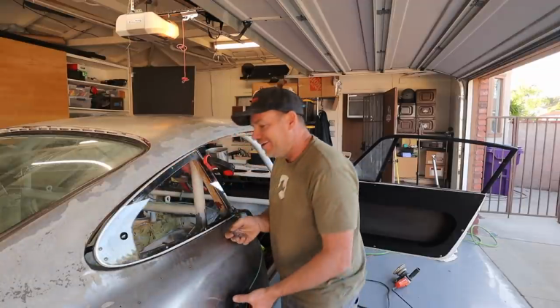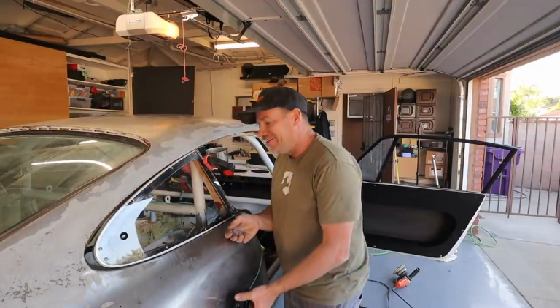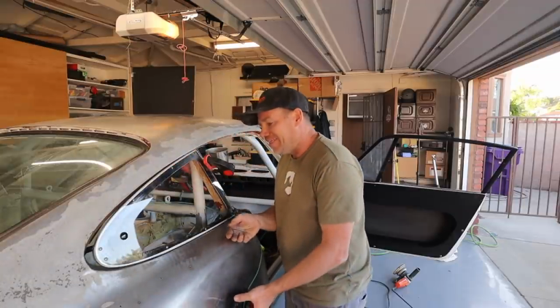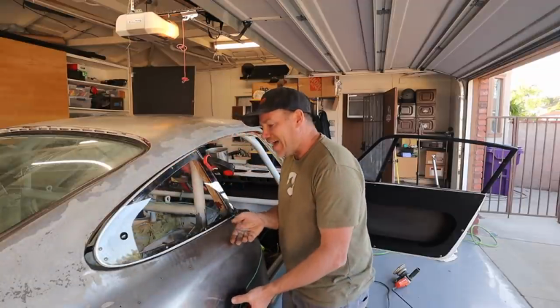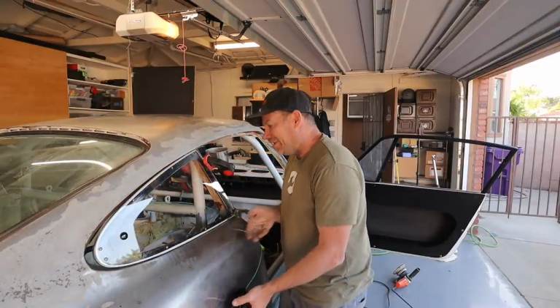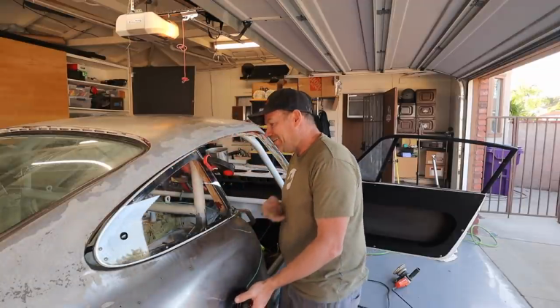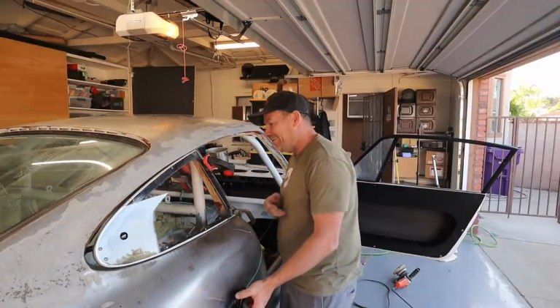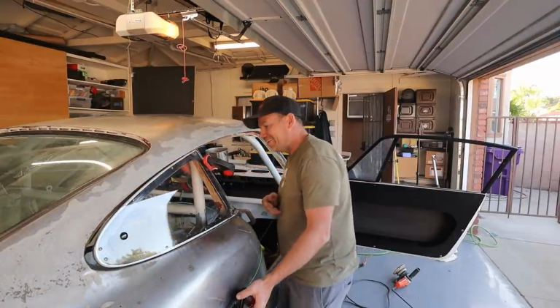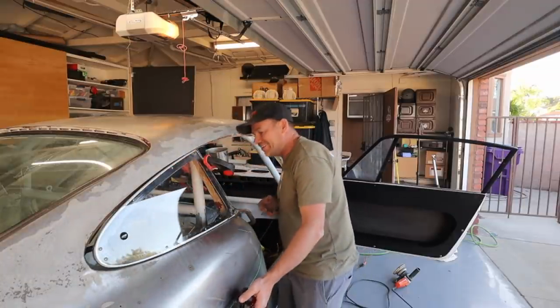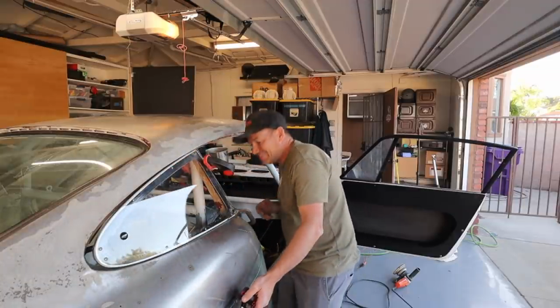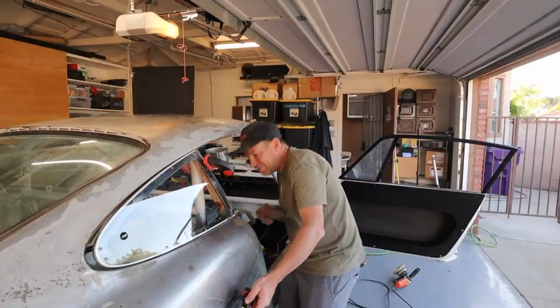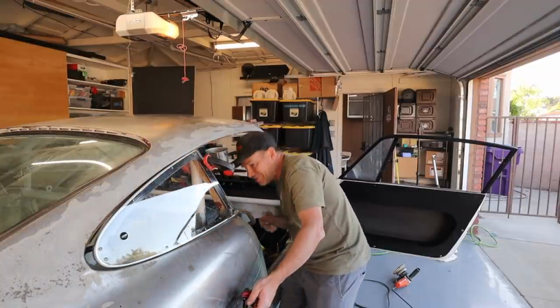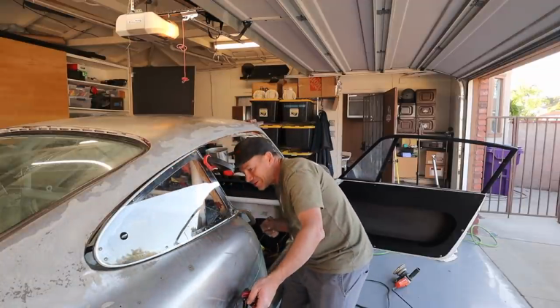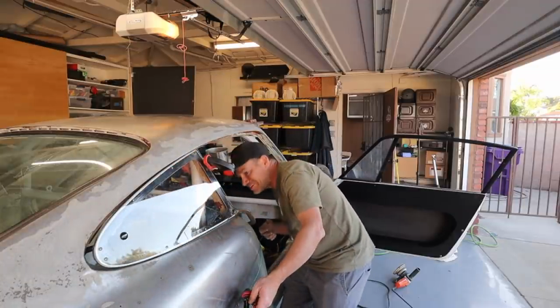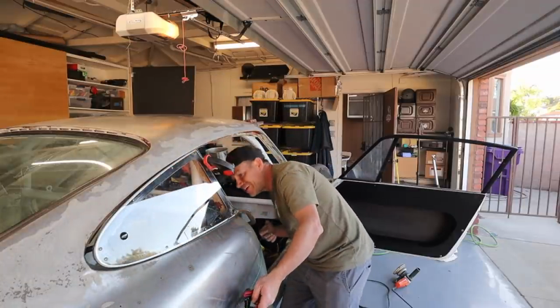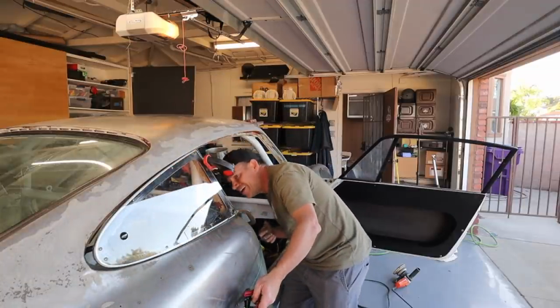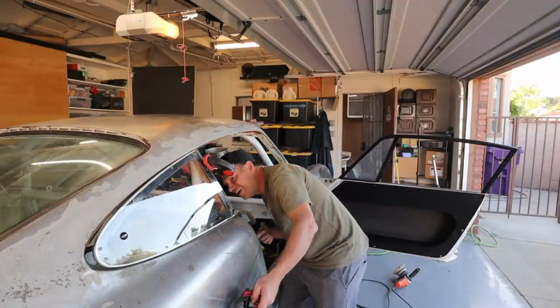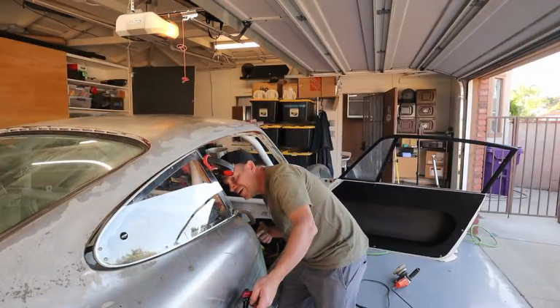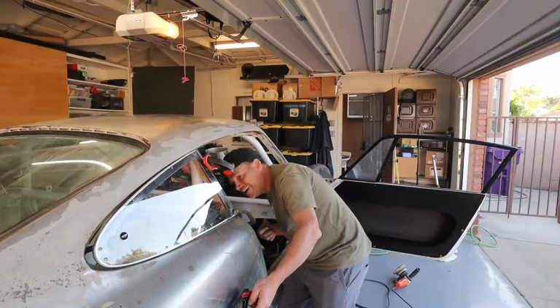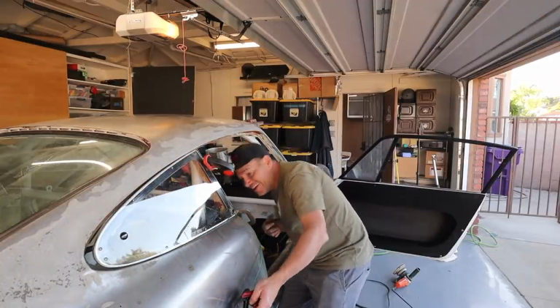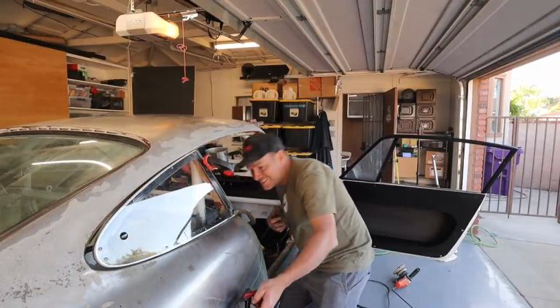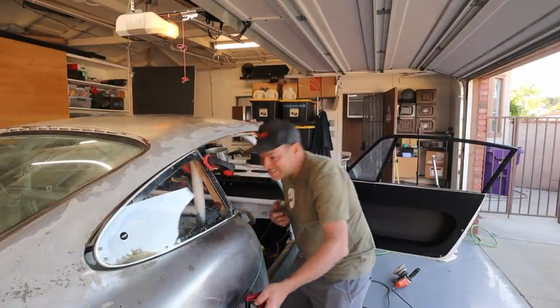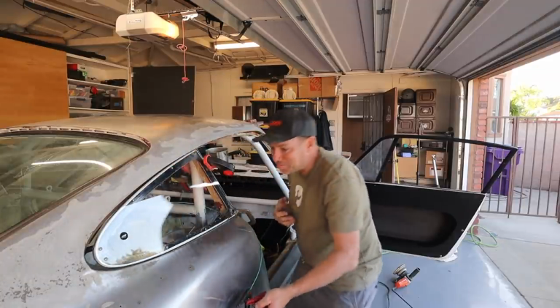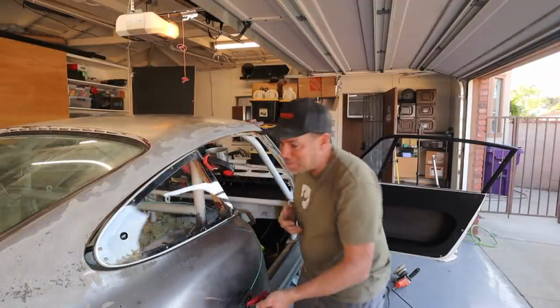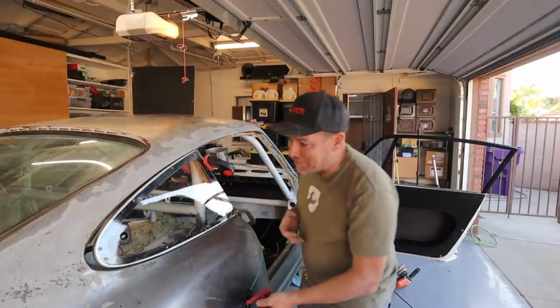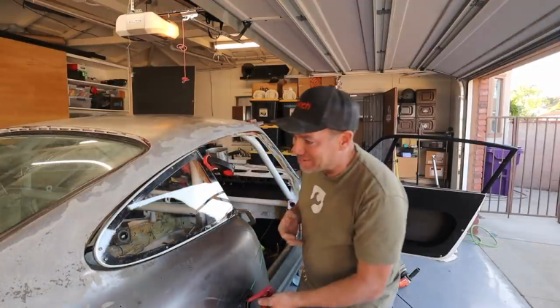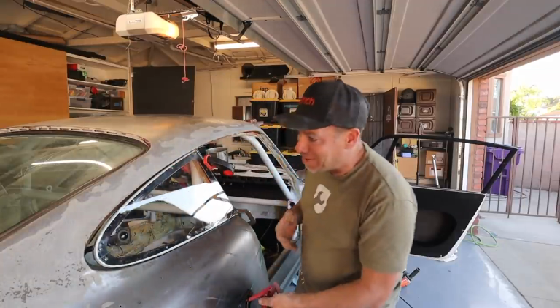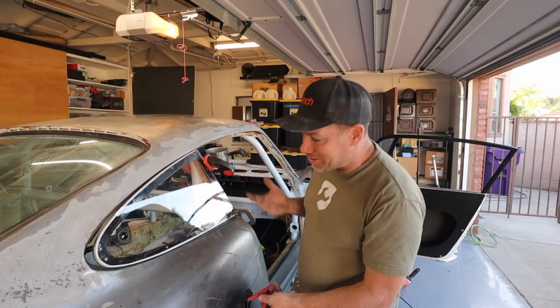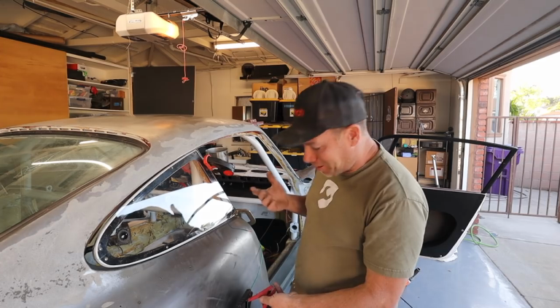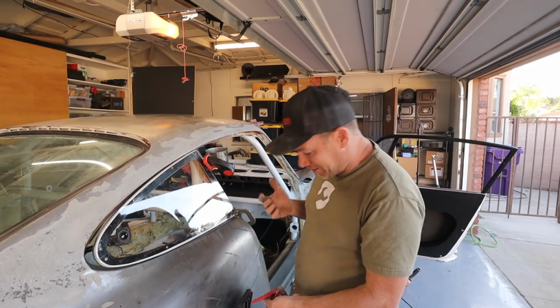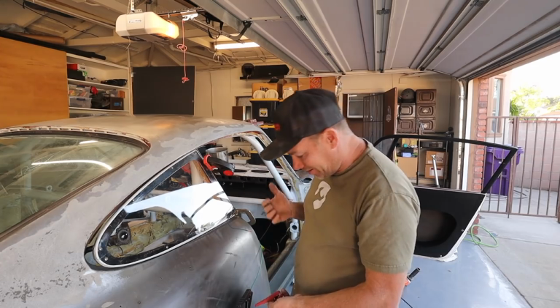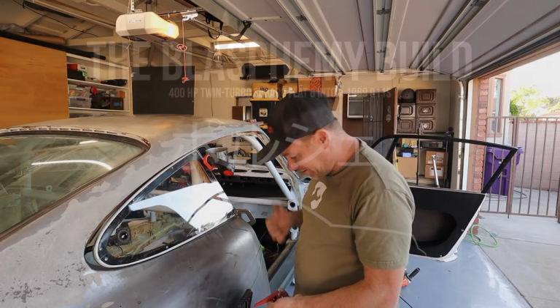Look at that — that totally worked. It's not super popped out, but it's popped out a little.